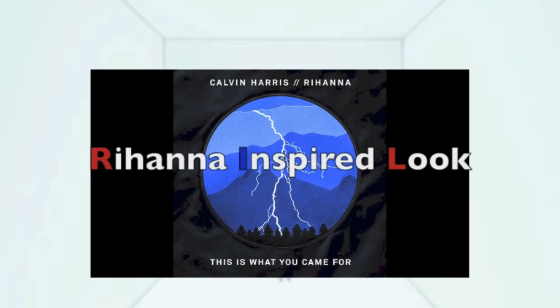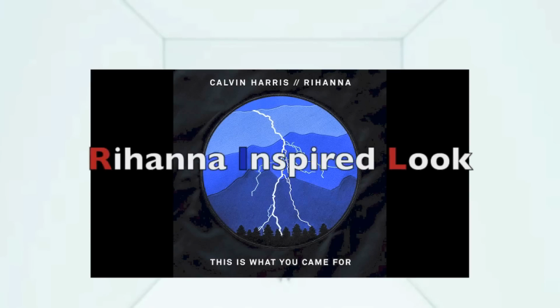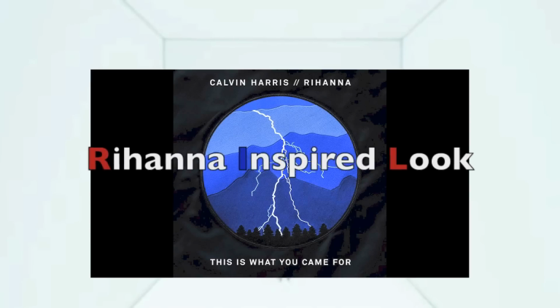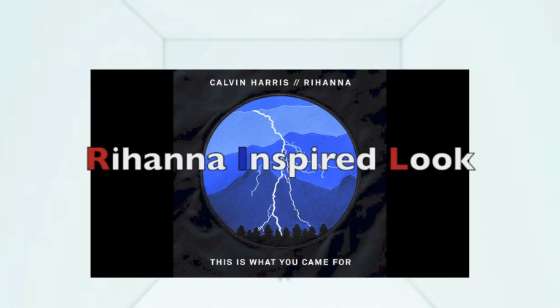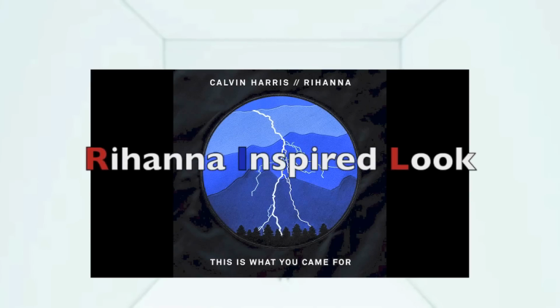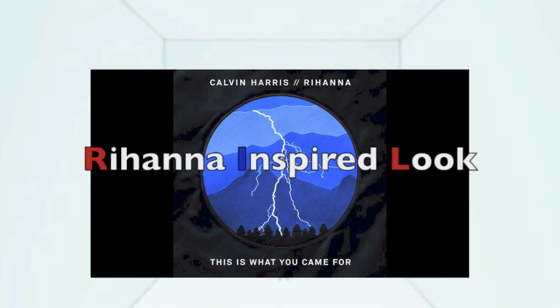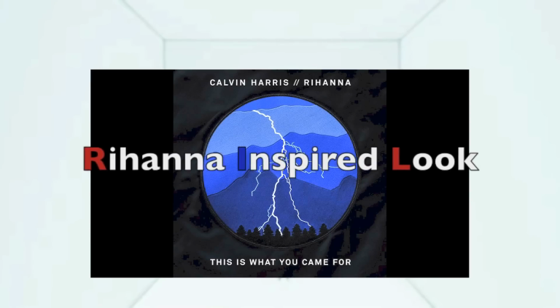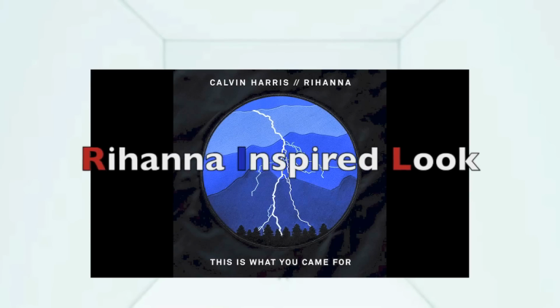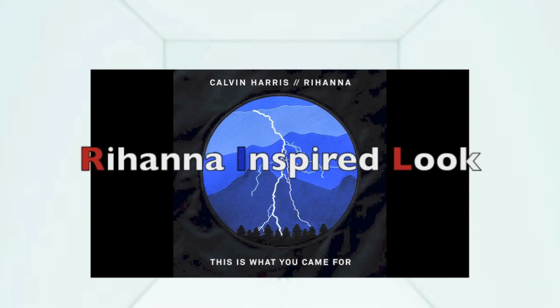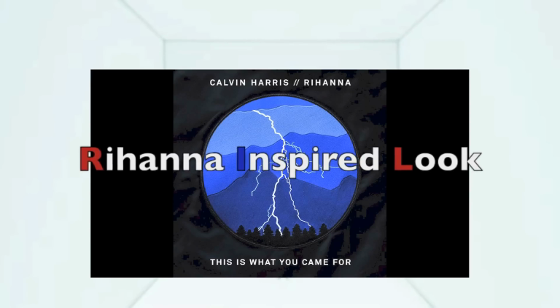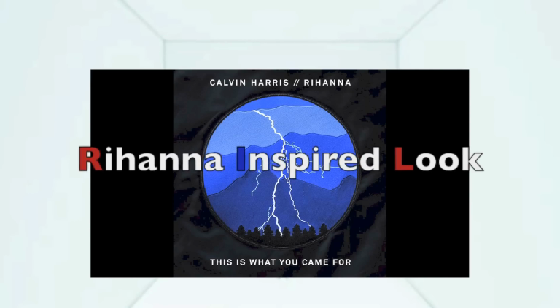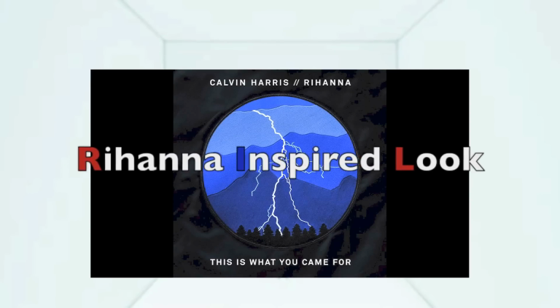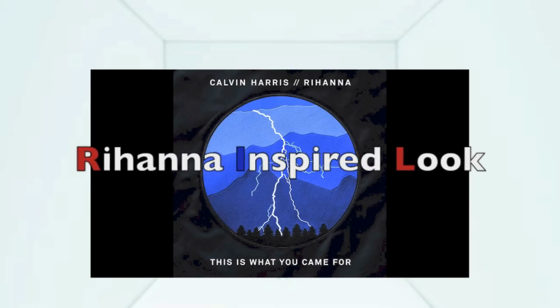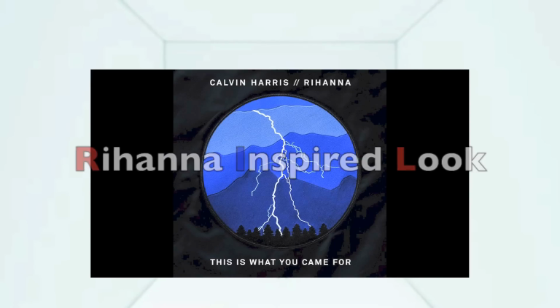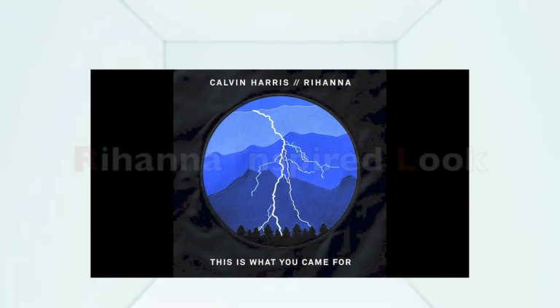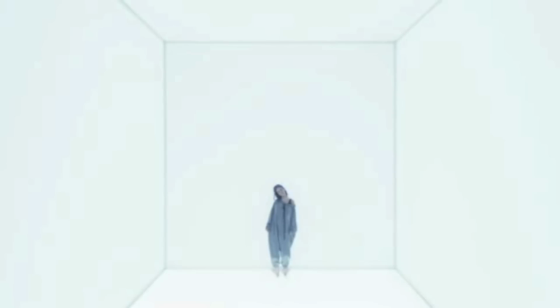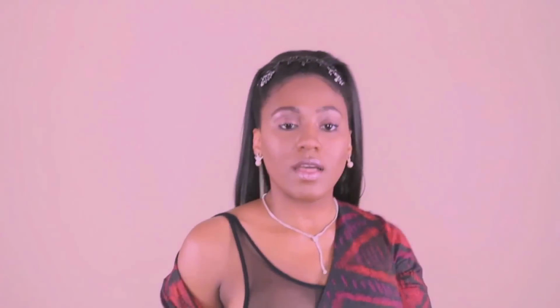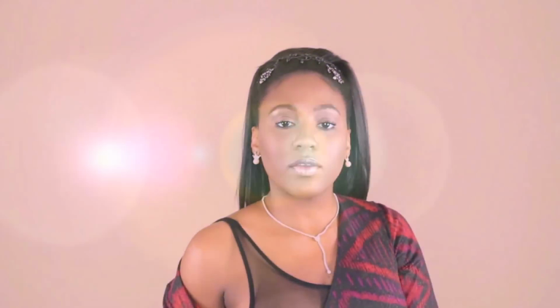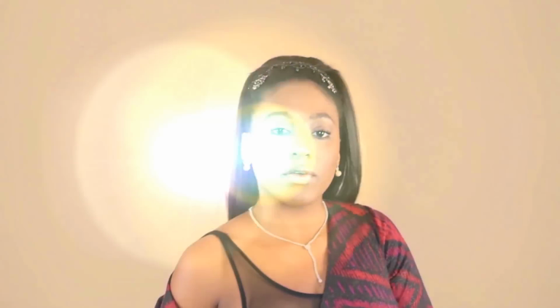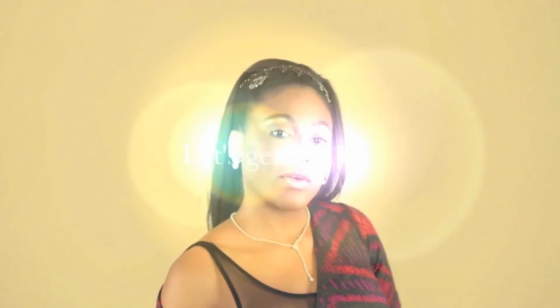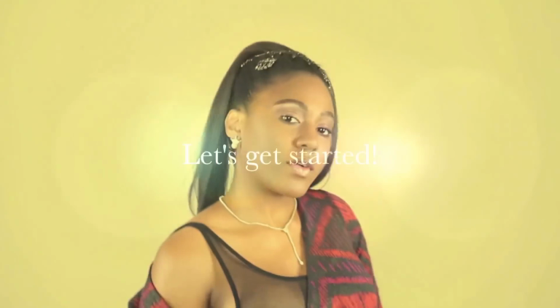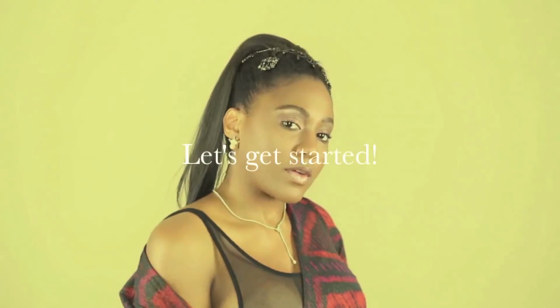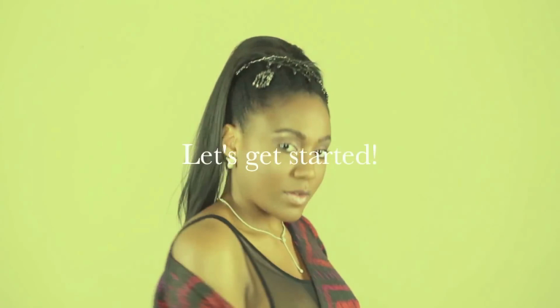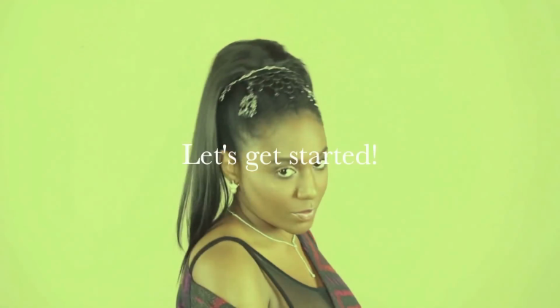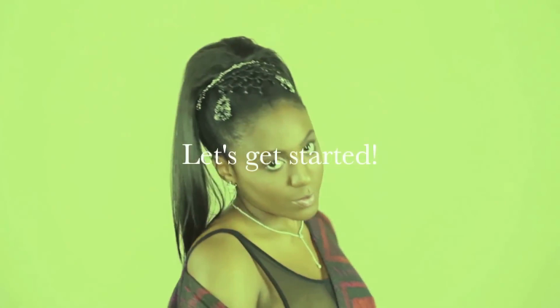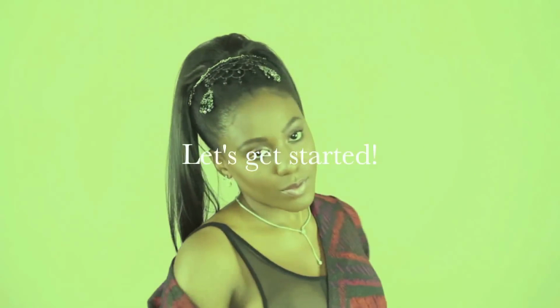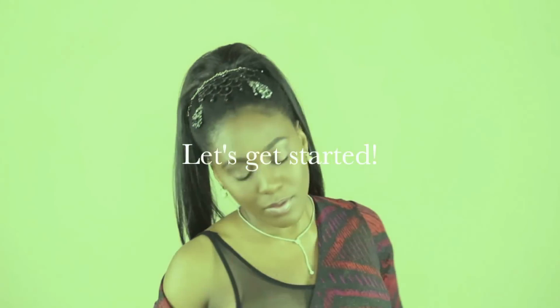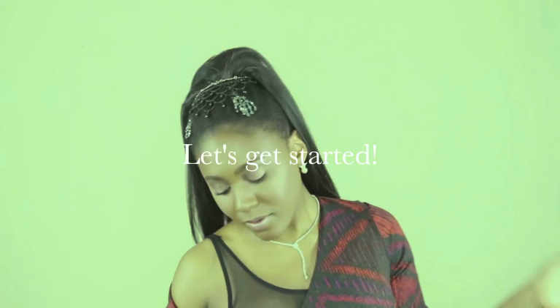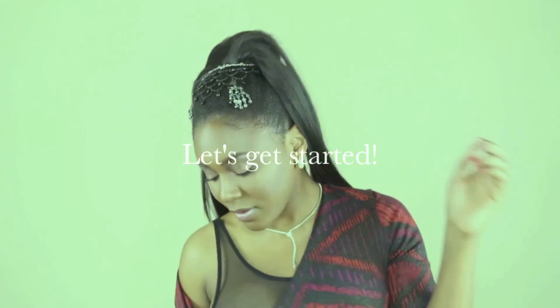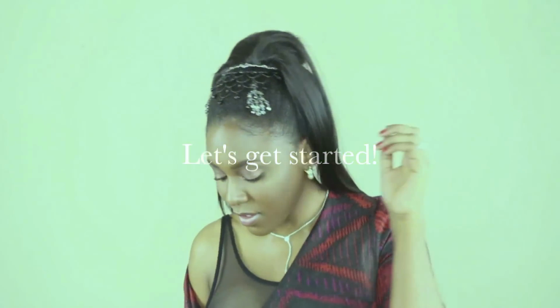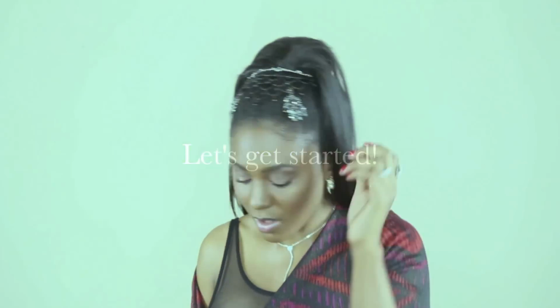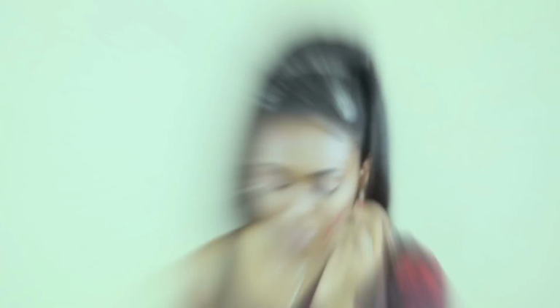Hi beauties! So as you can tell, this is a Rihanna inspired look from the 'This Is What You Came For' music video. I hope you enjoy it.